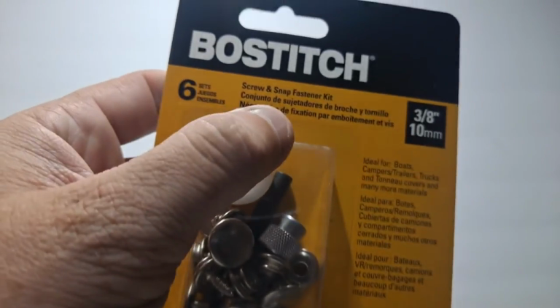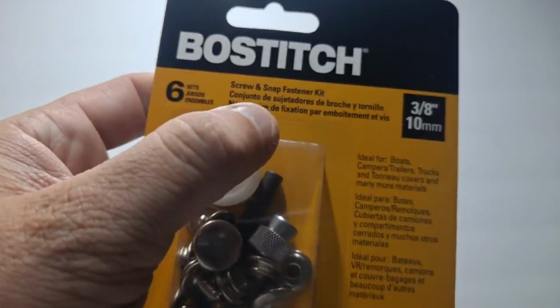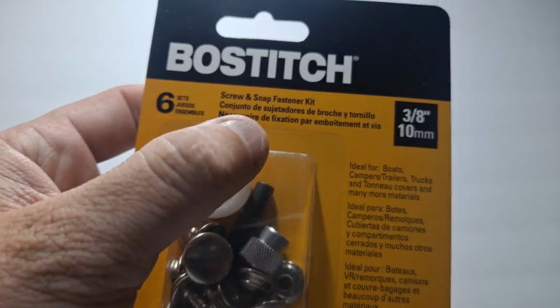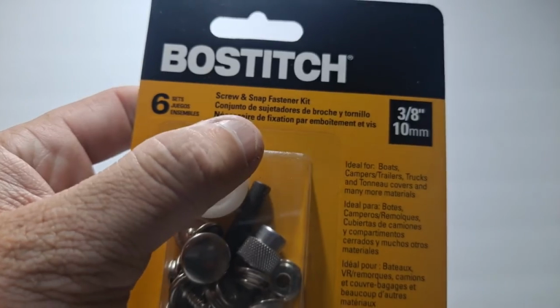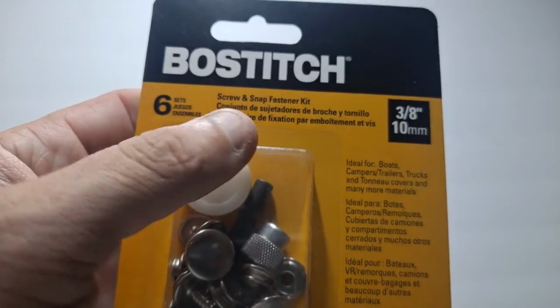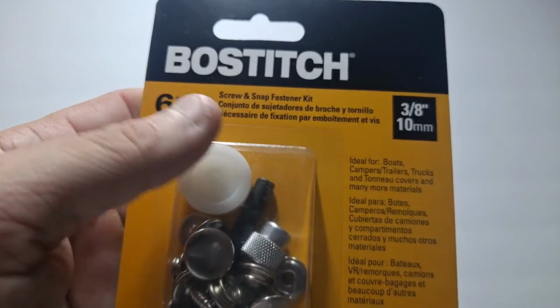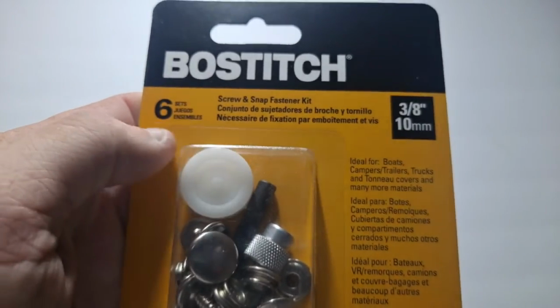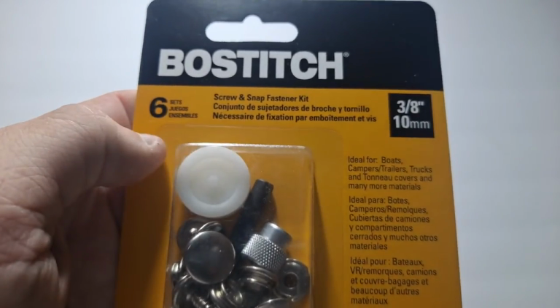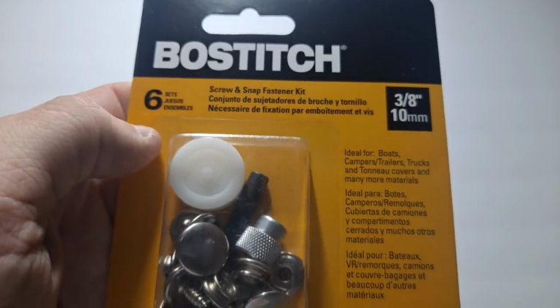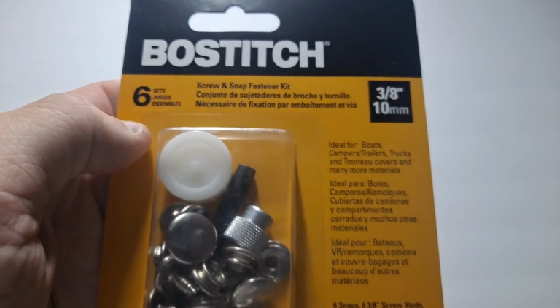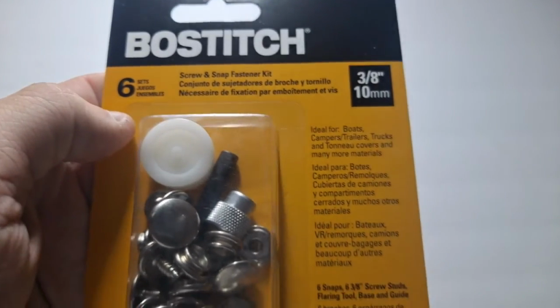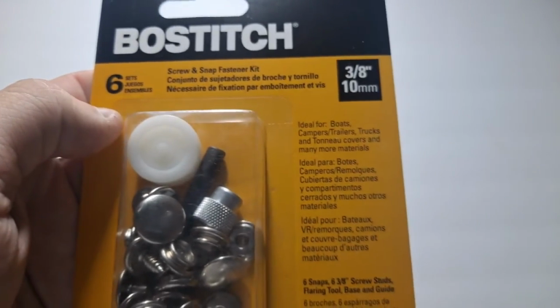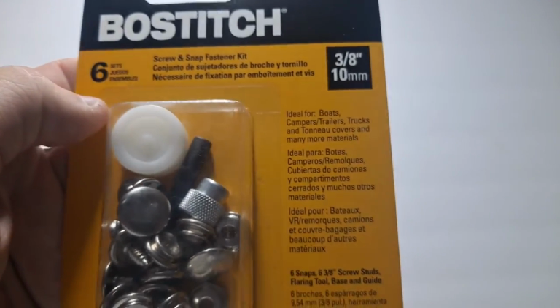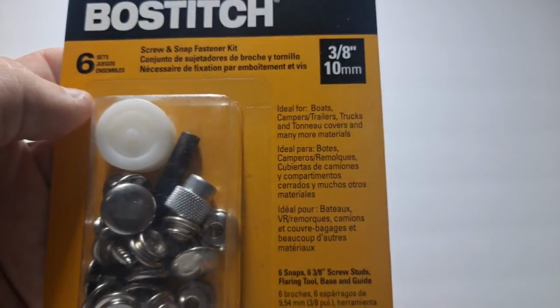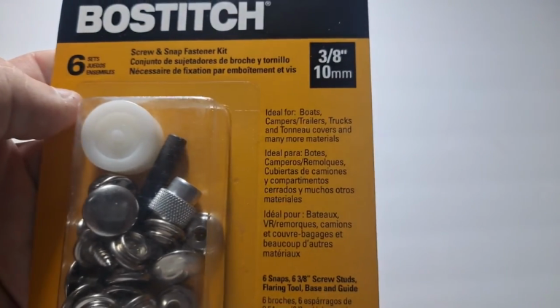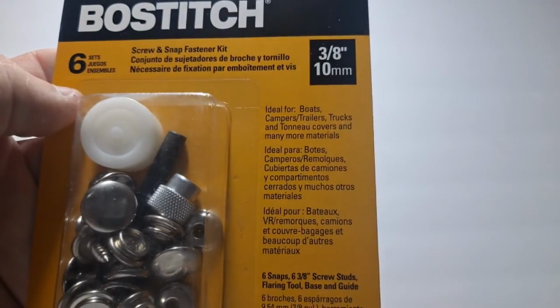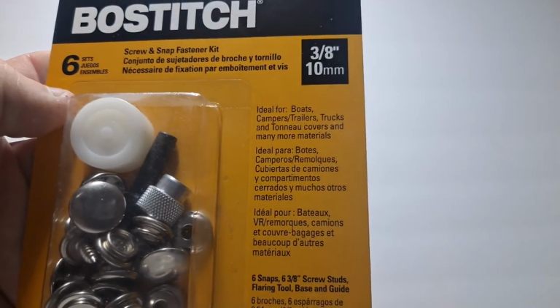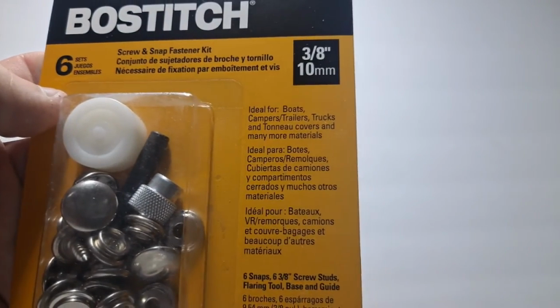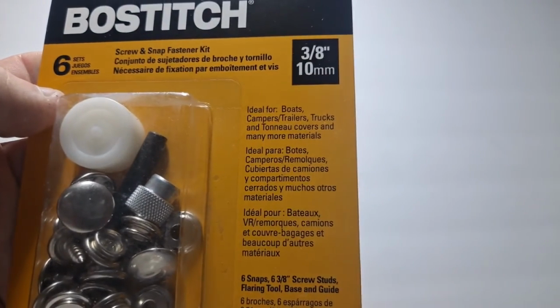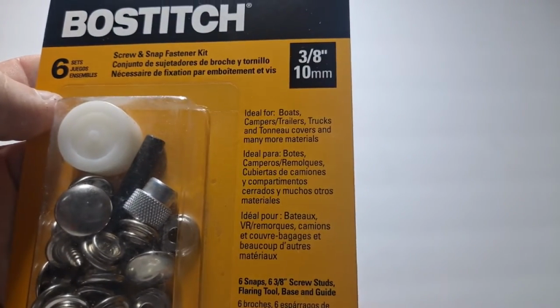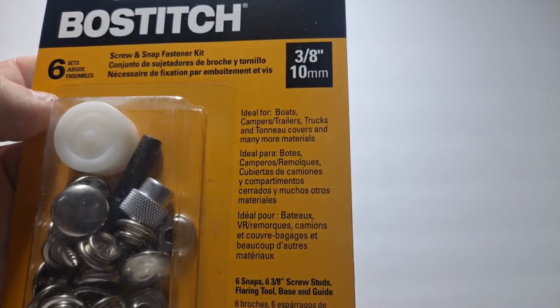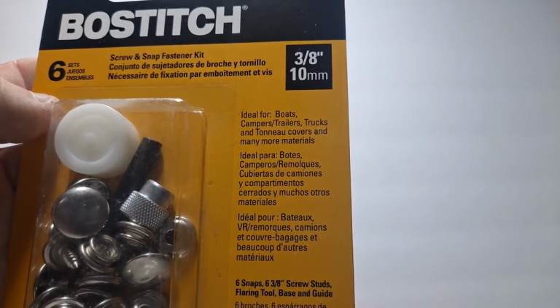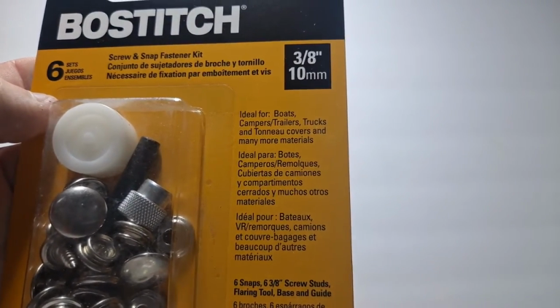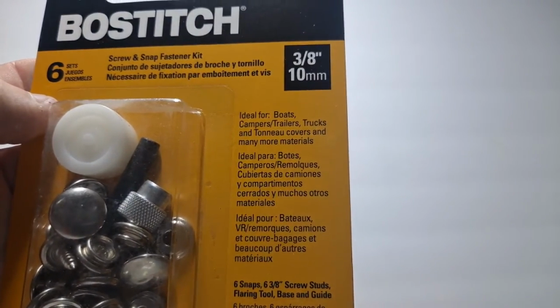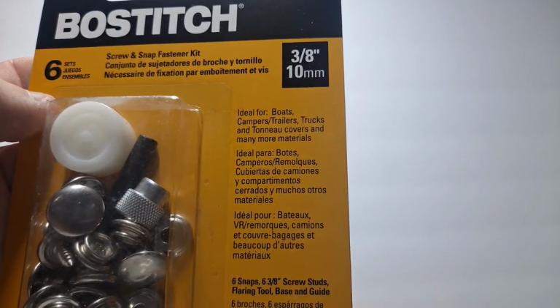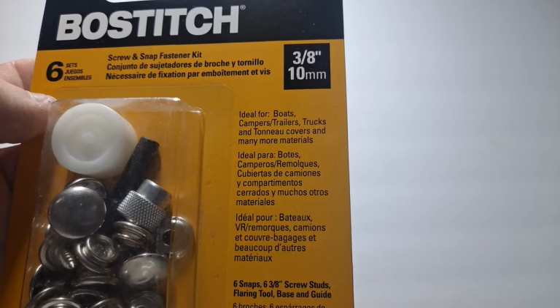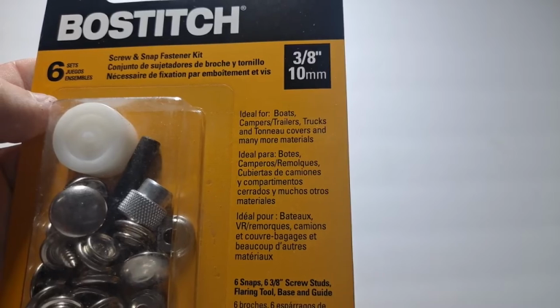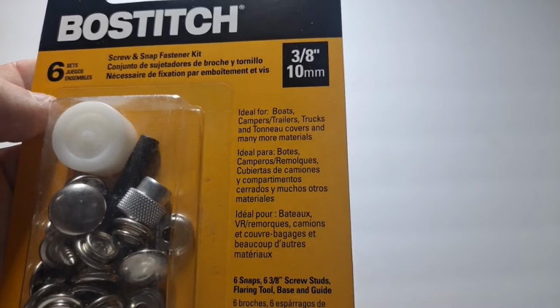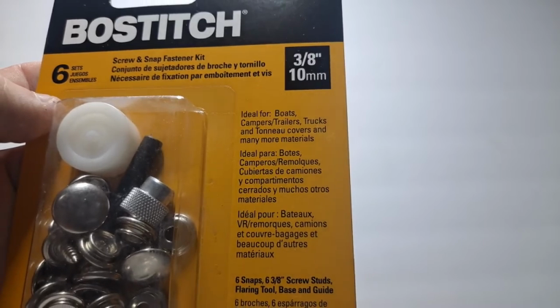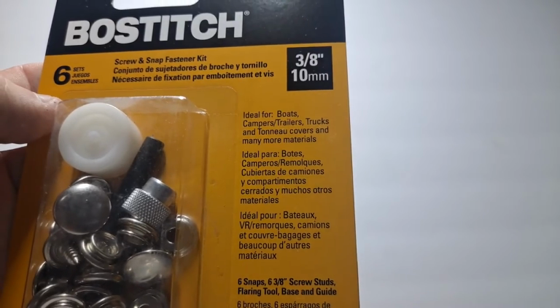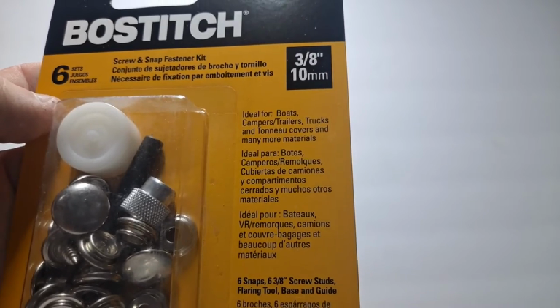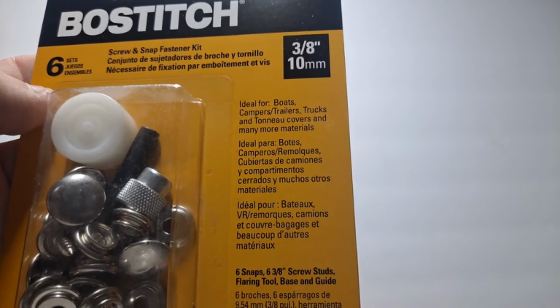So this is a screw and snap fastener kit. It's ideal for boats, campers, trailers, trucks, and tonneau covers and many more materials.